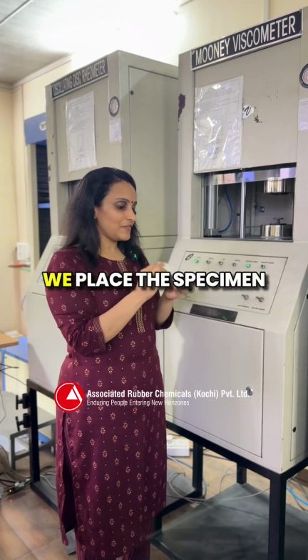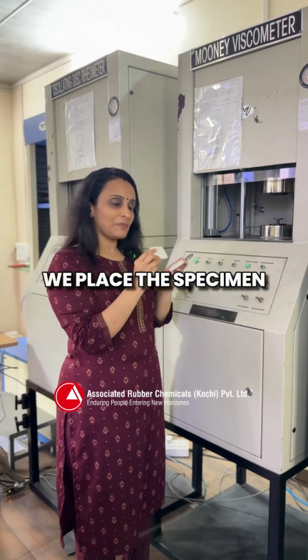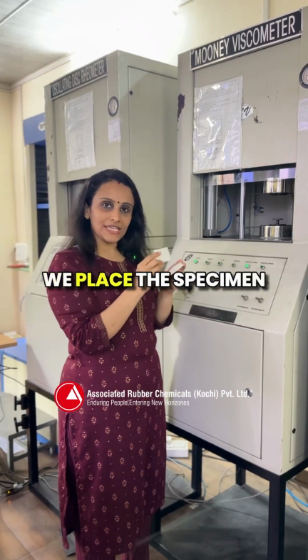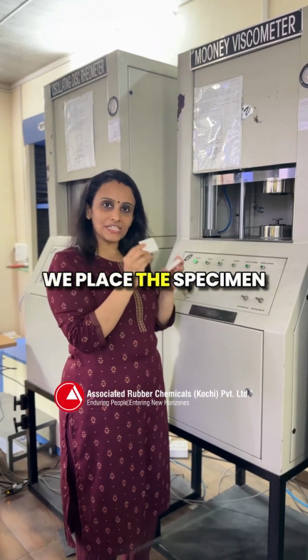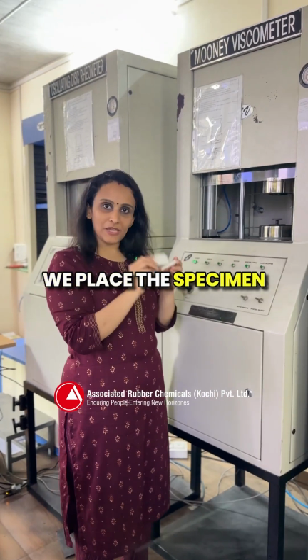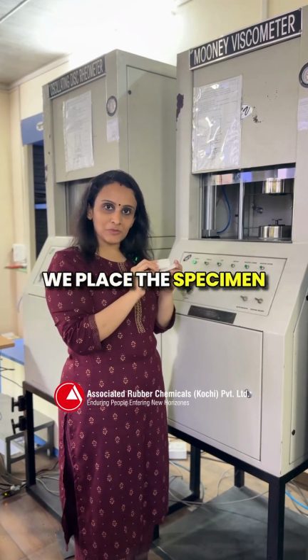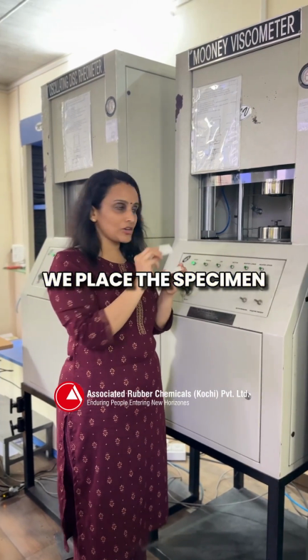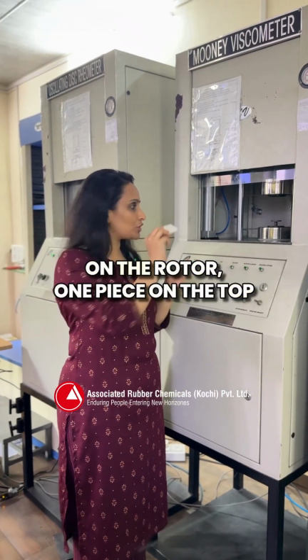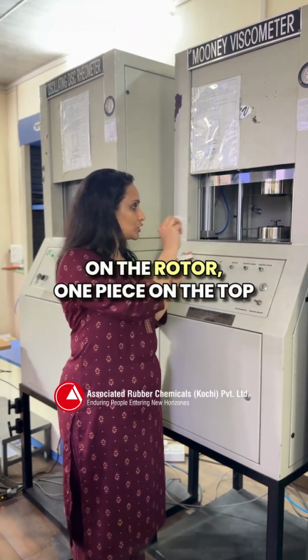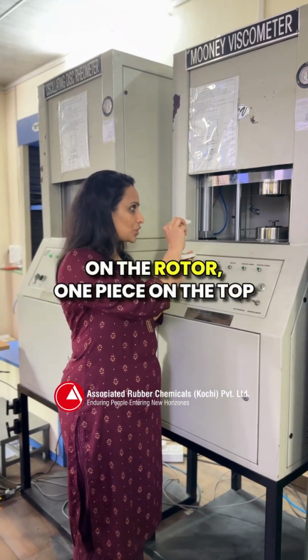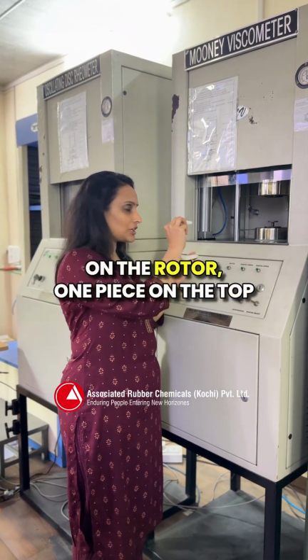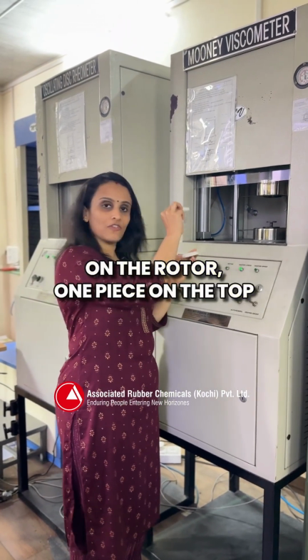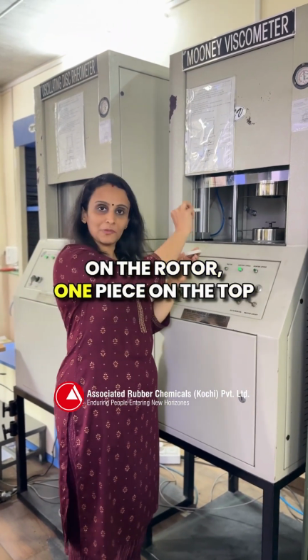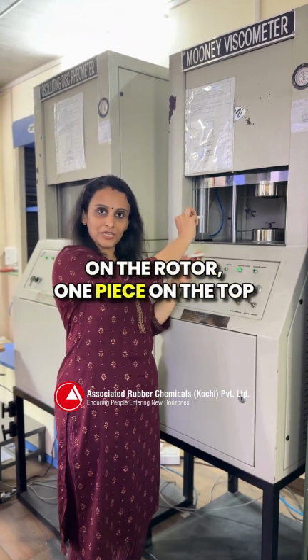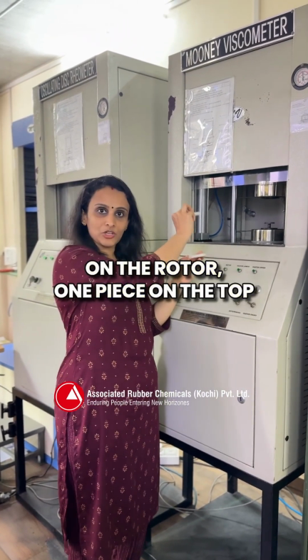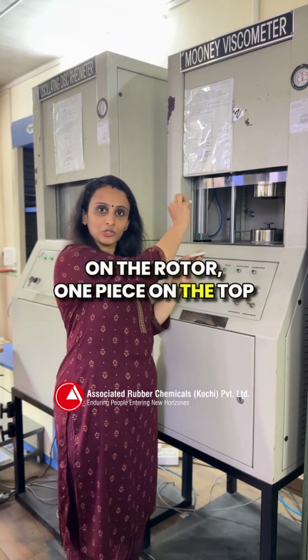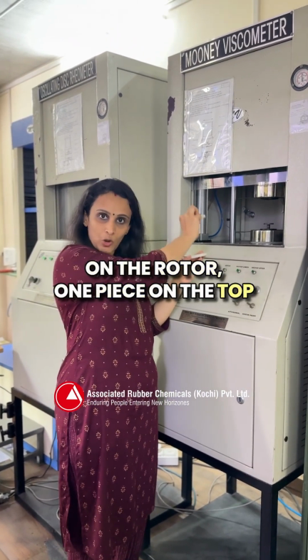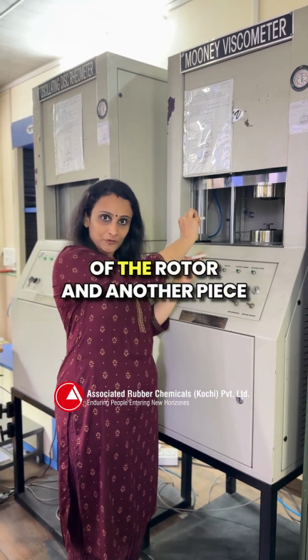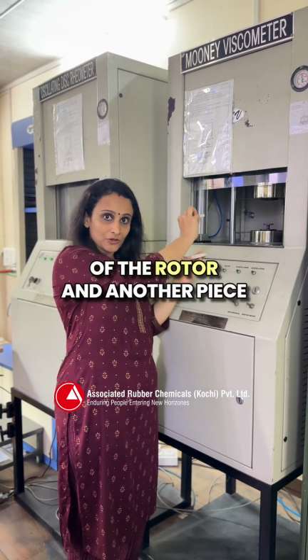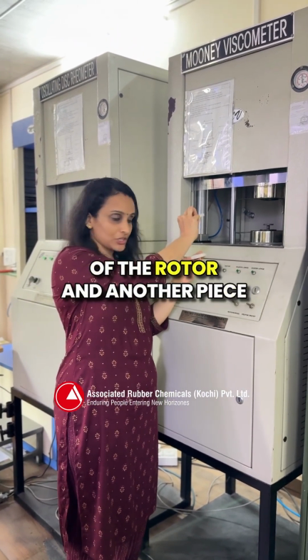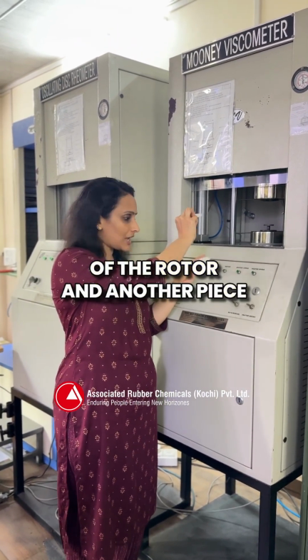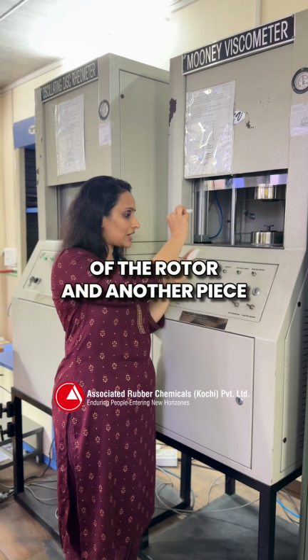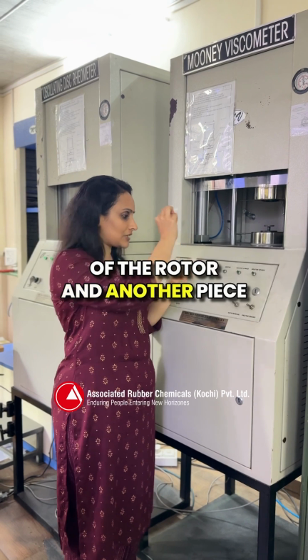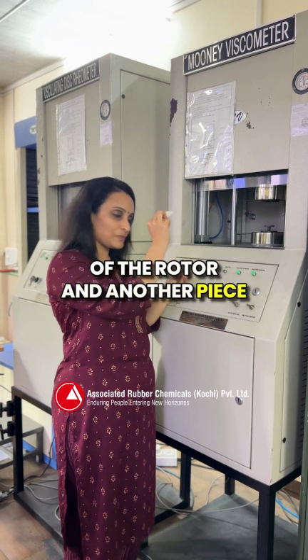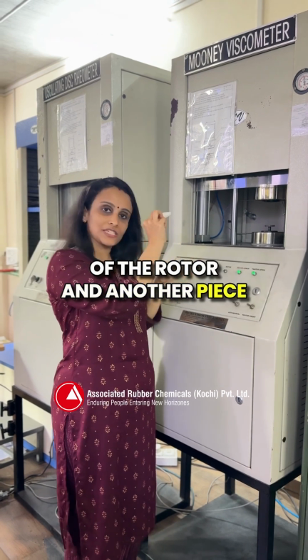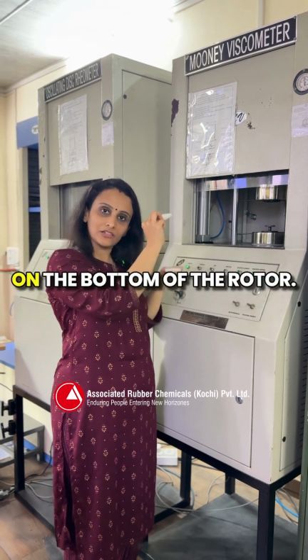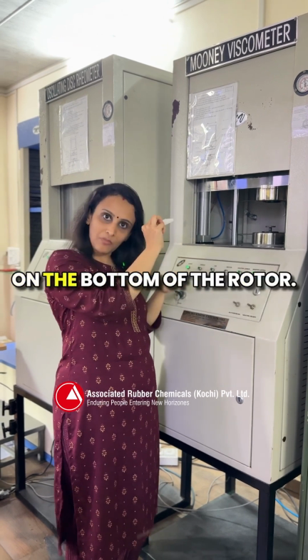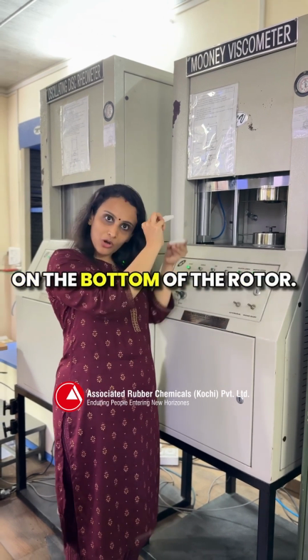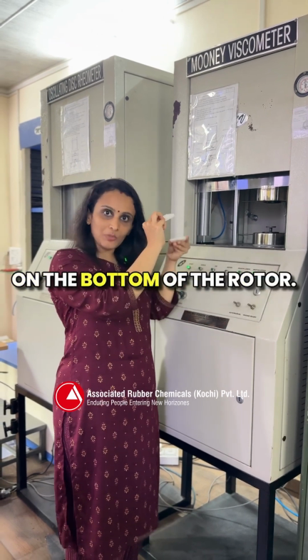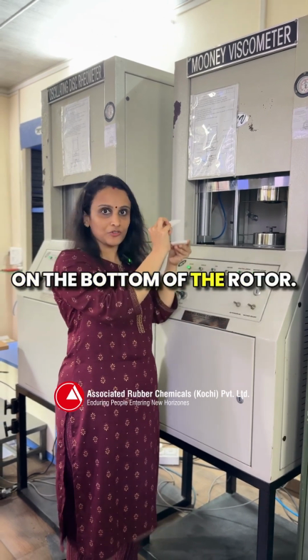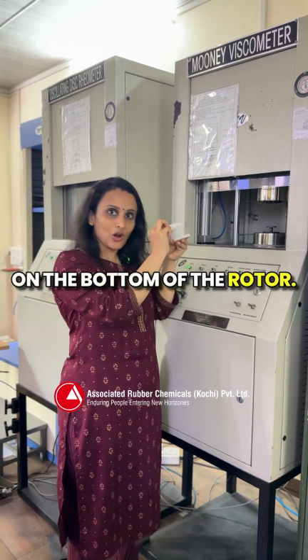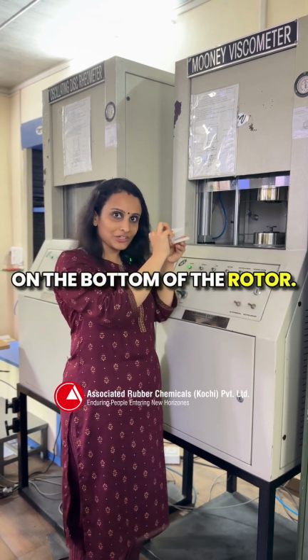We place the specimen on the rotor — one piece on the top of the rotor and another piece on the bottom of the rotor.